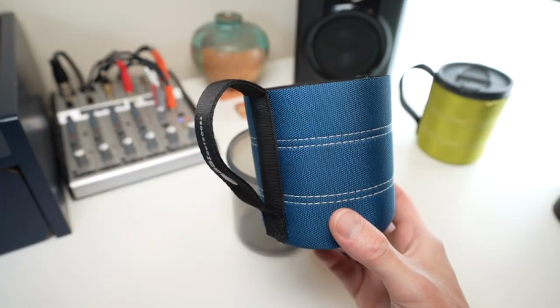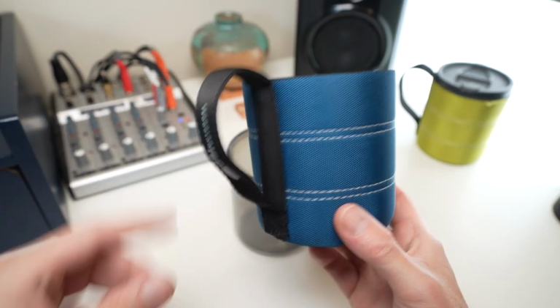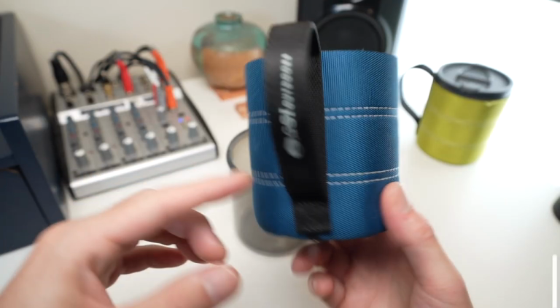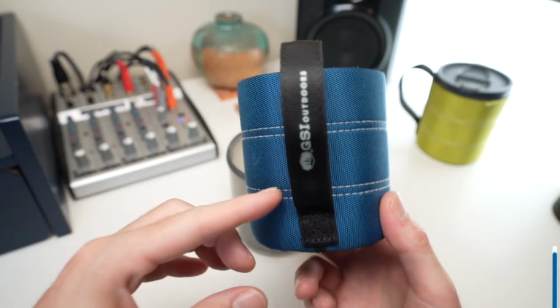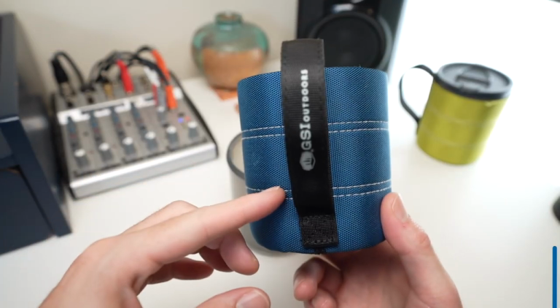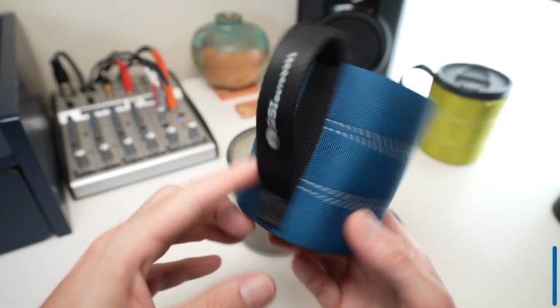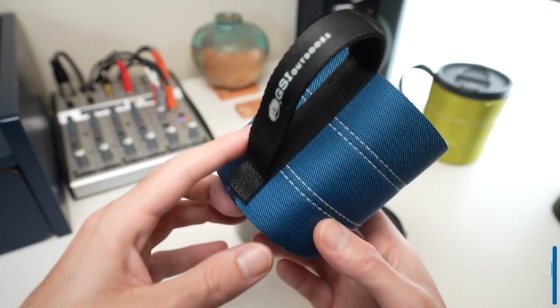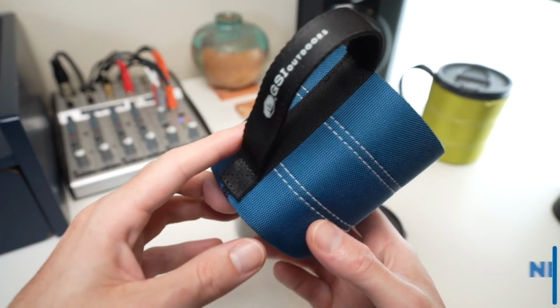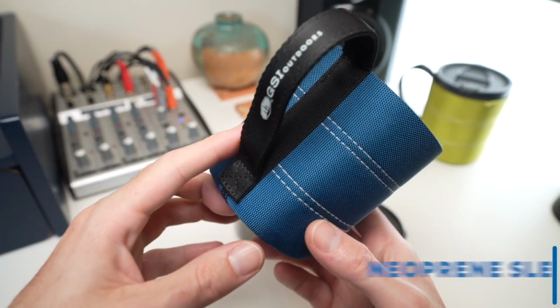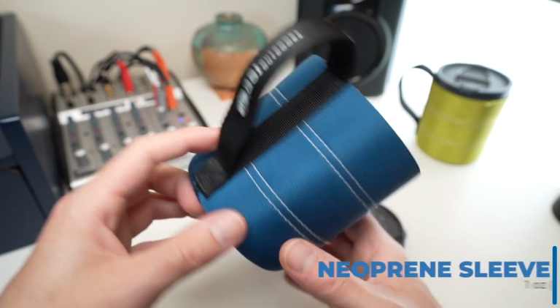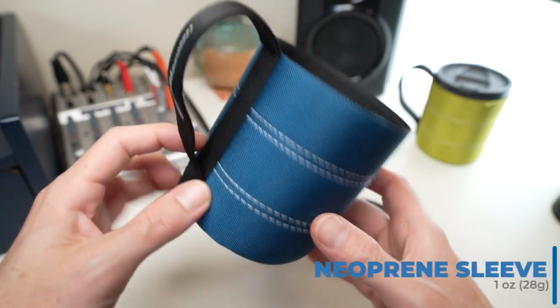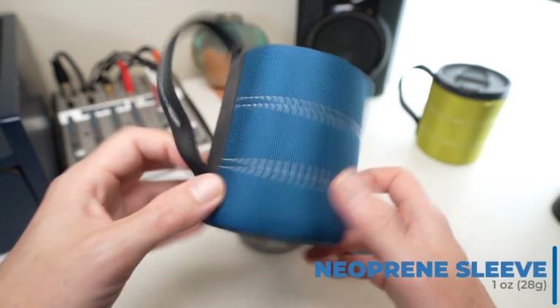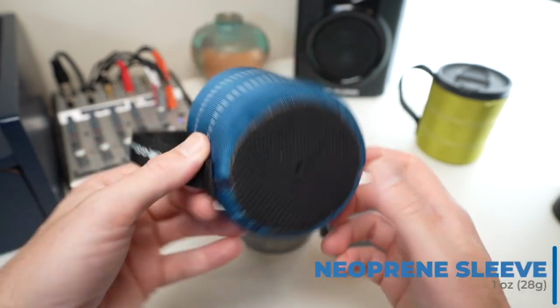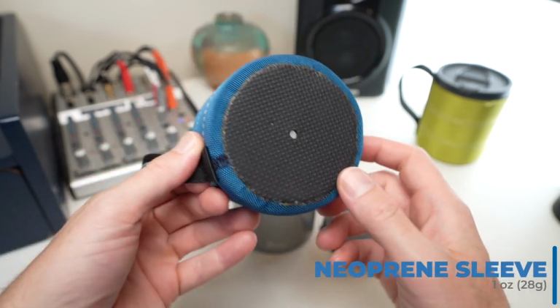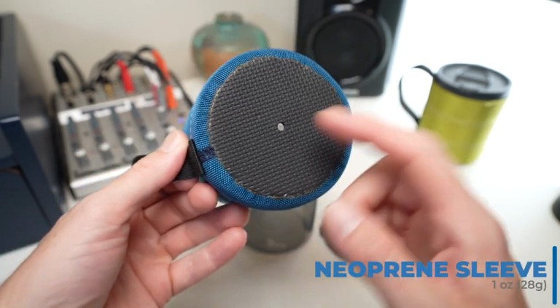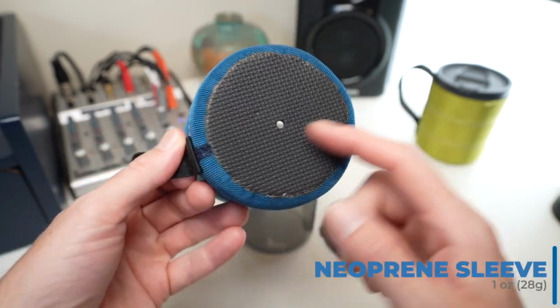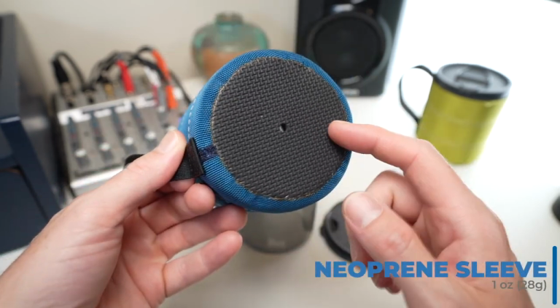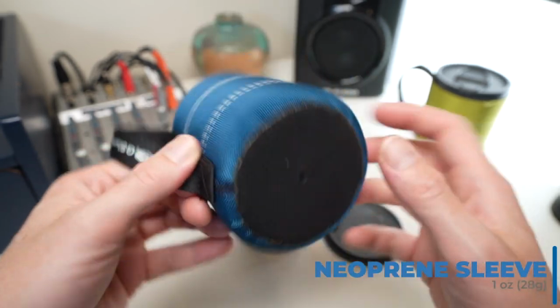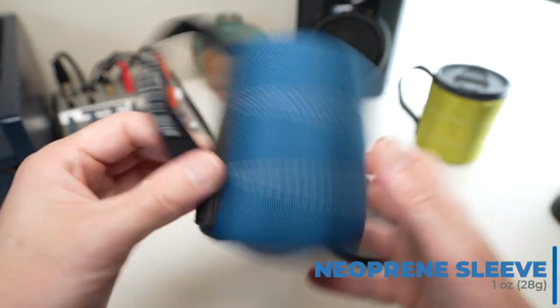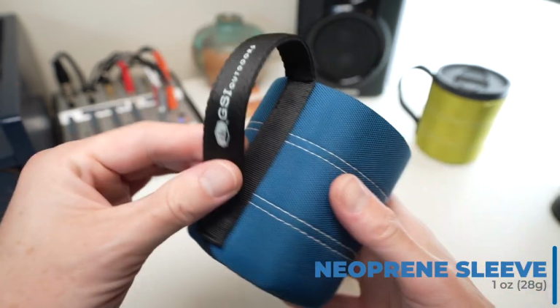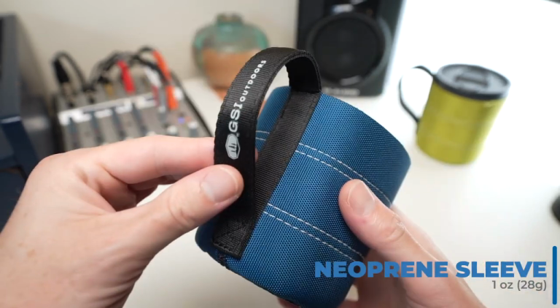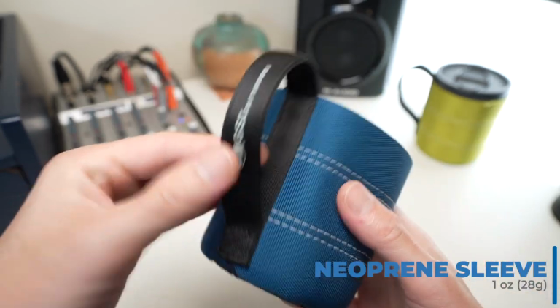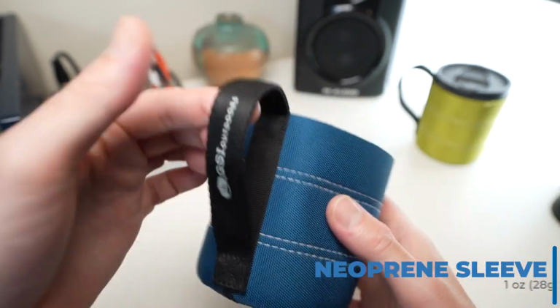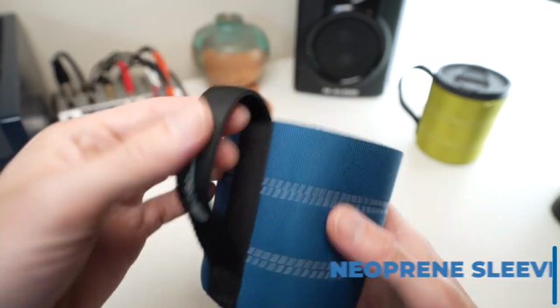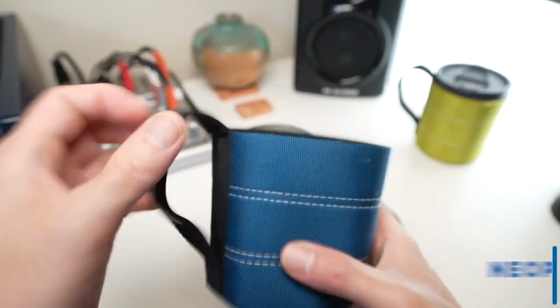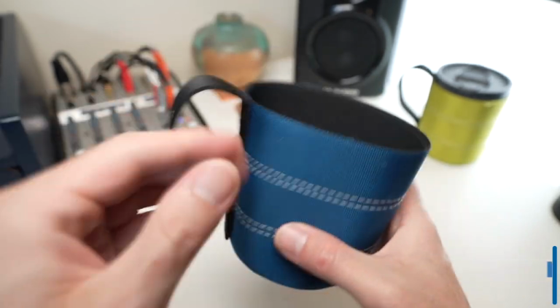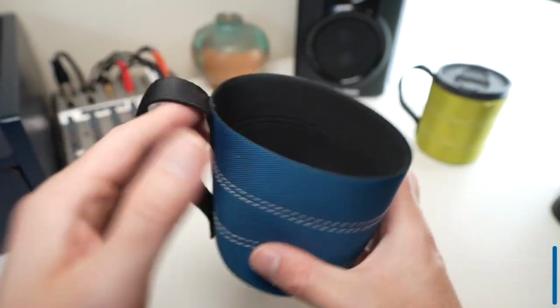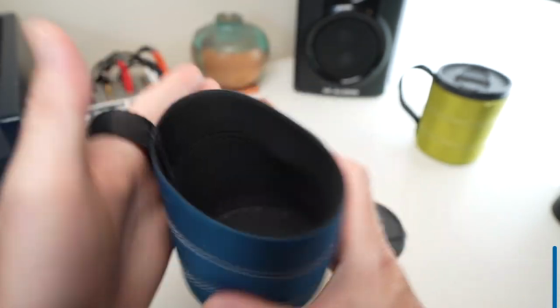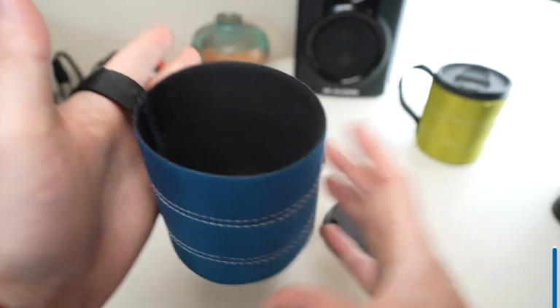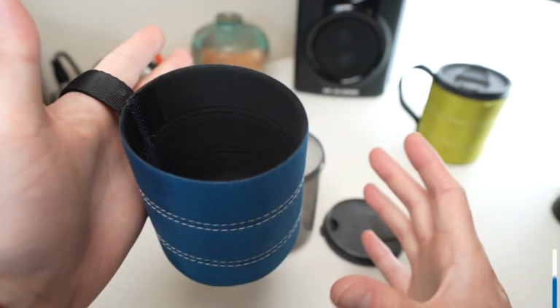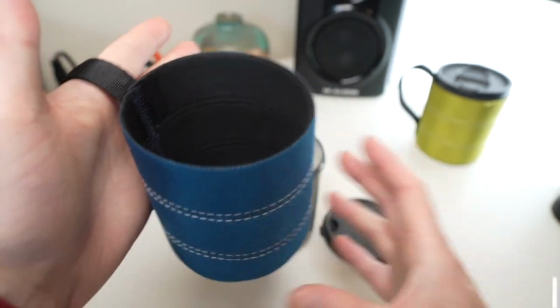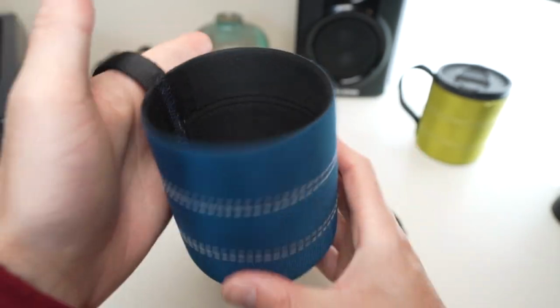Next is the Neoprene Koozie, which has a textured bottom and a nylon handle.